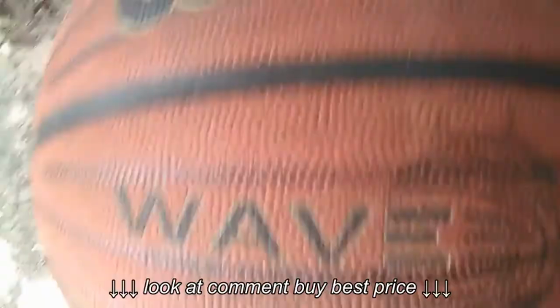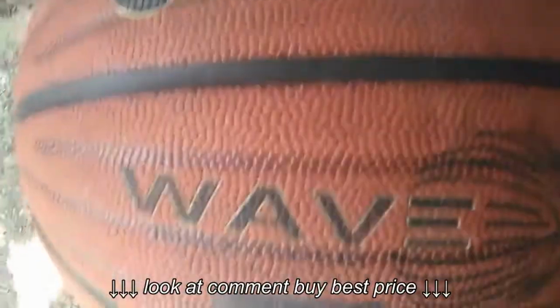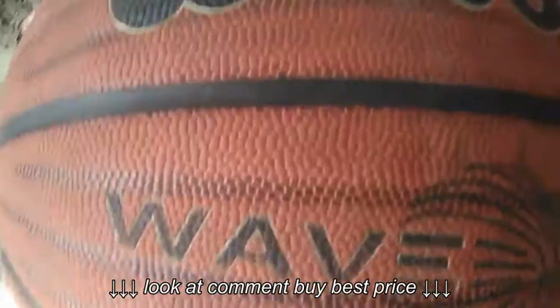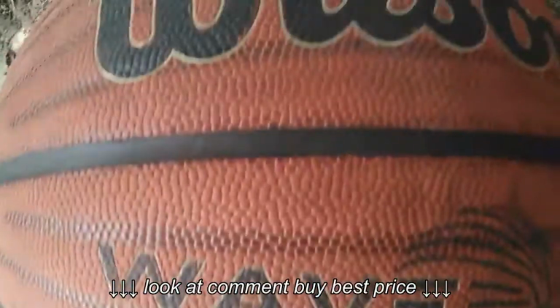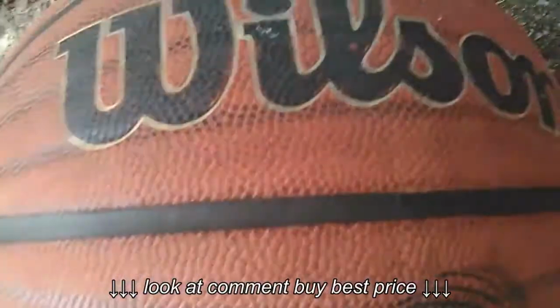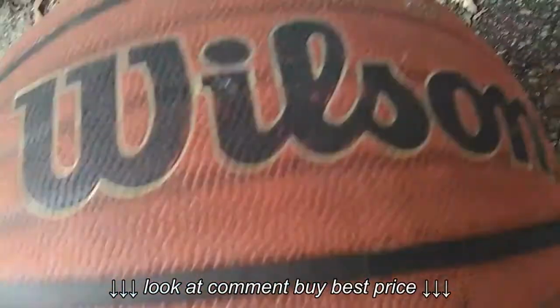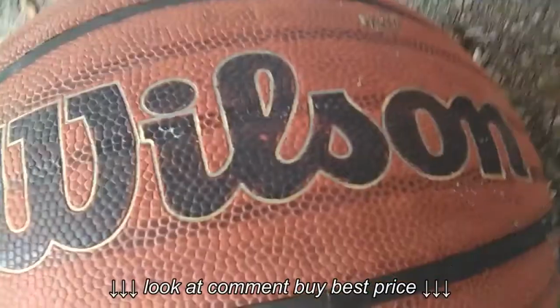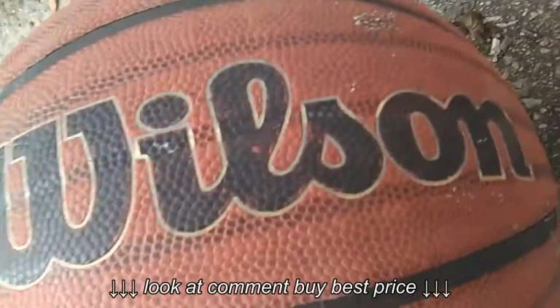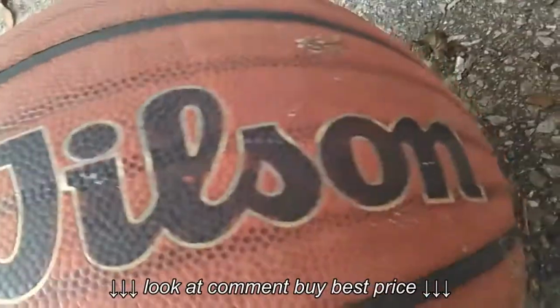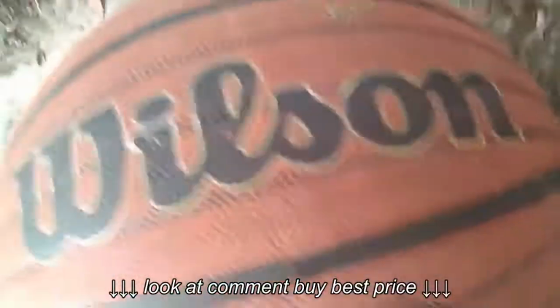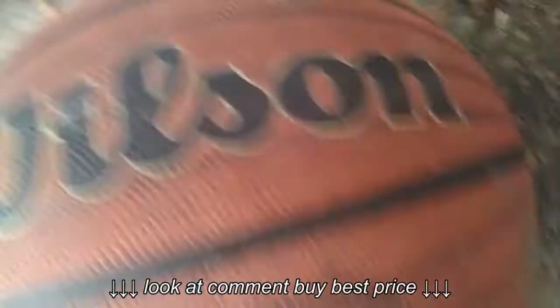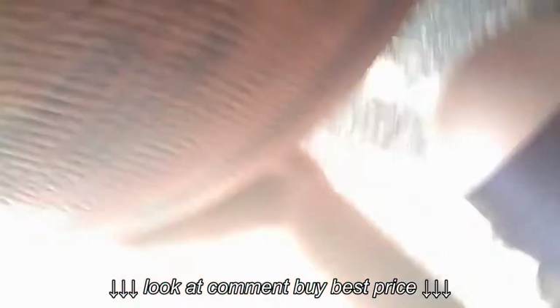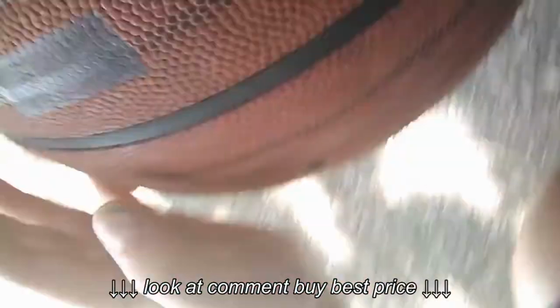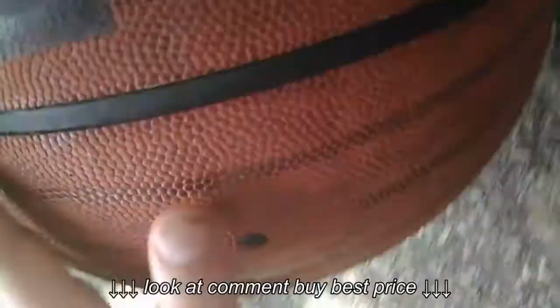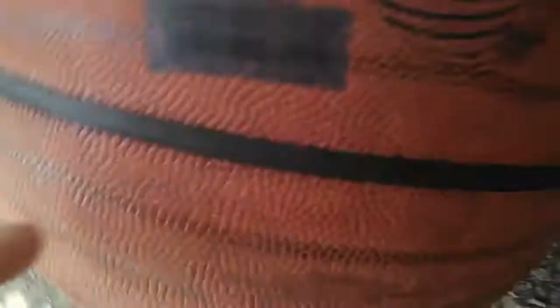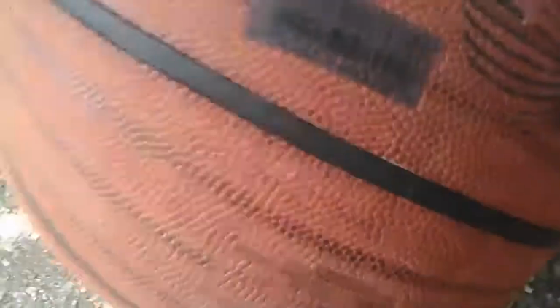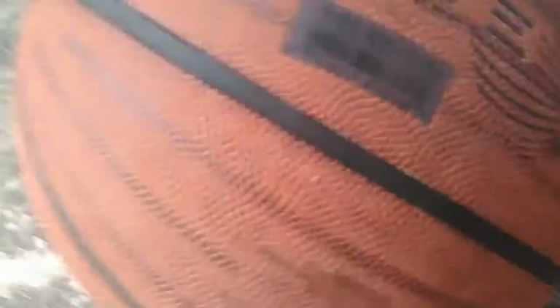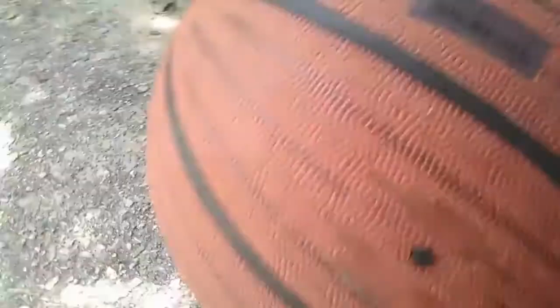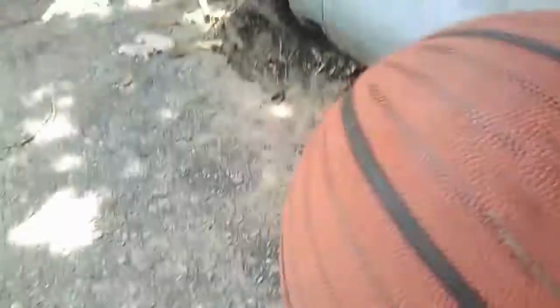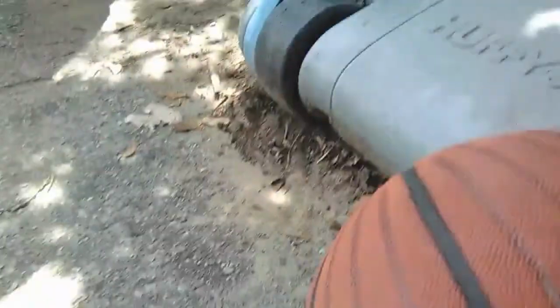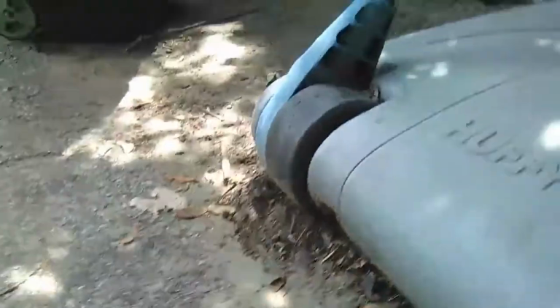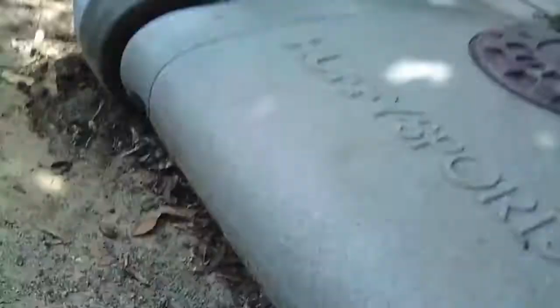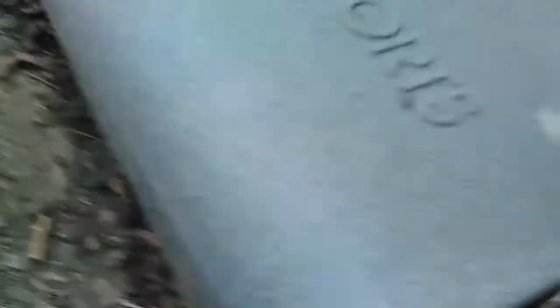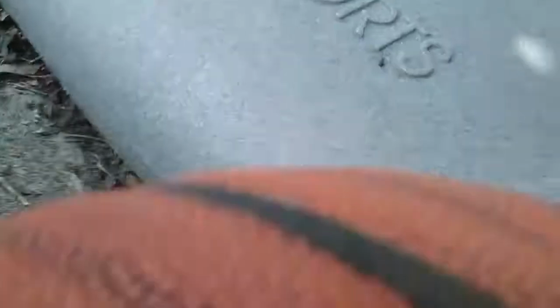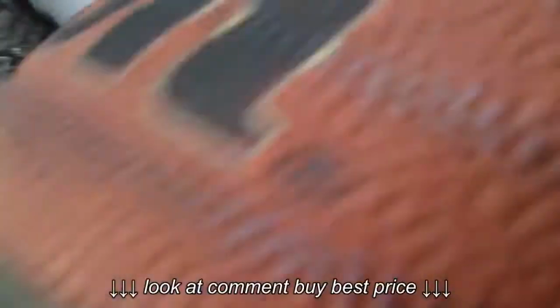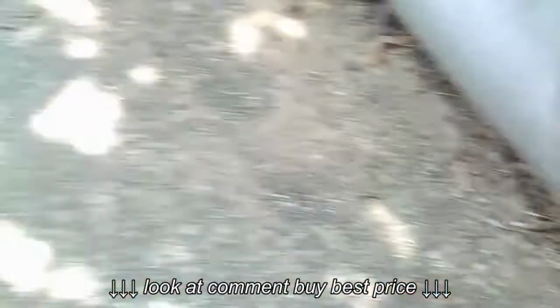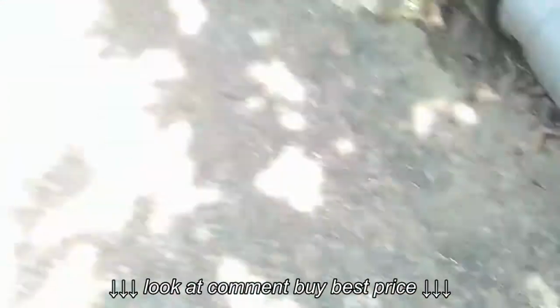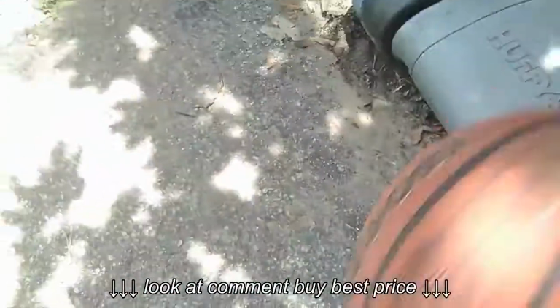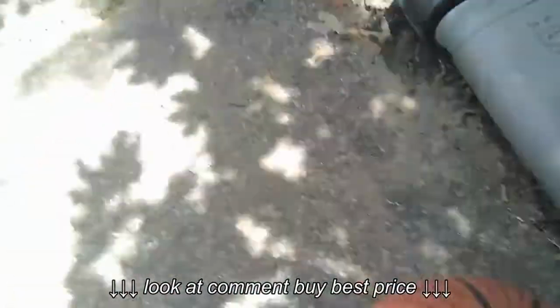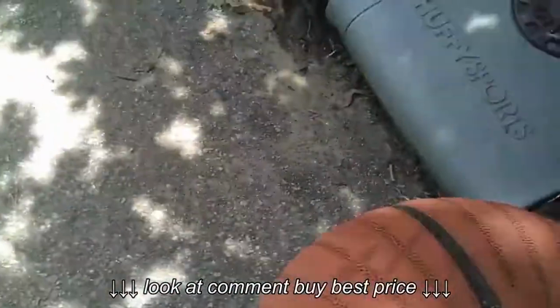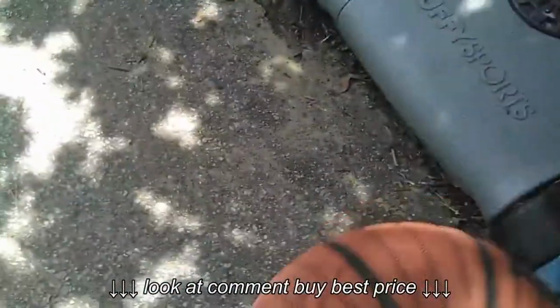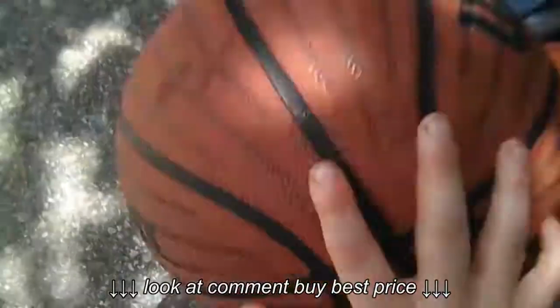This one I like to use is the Spalding Official Youth Science NBA Outdoor. The bounce is way good.